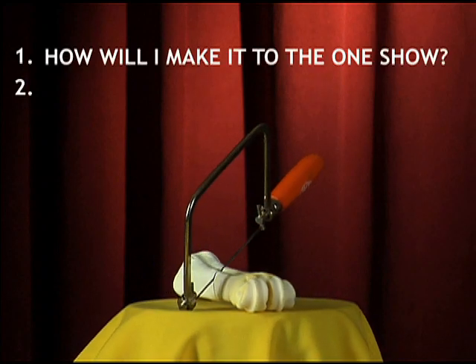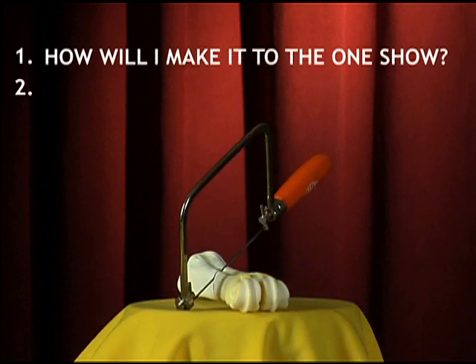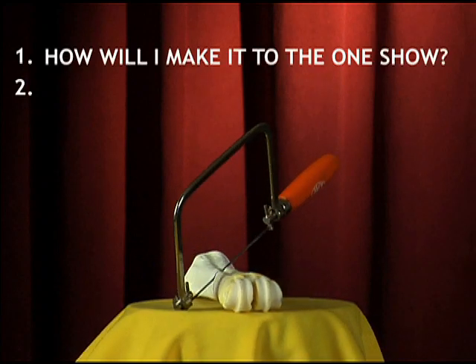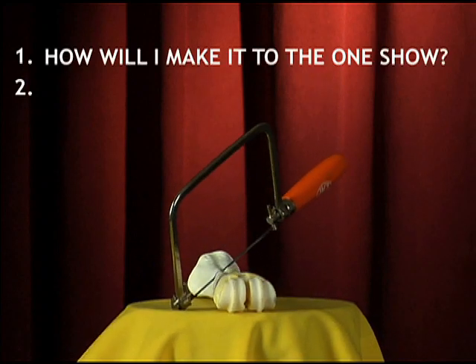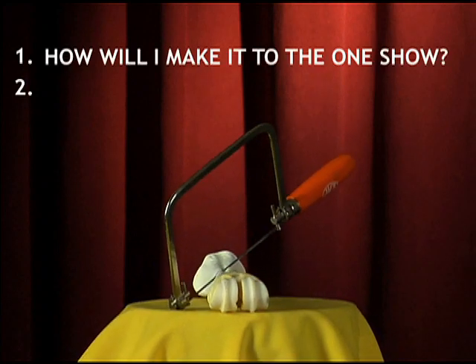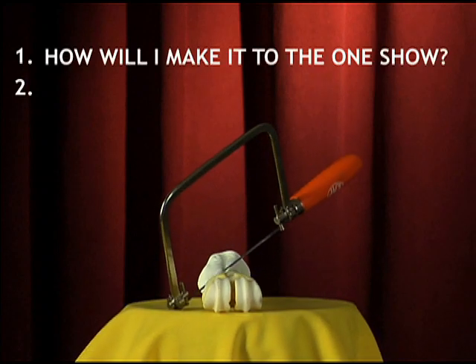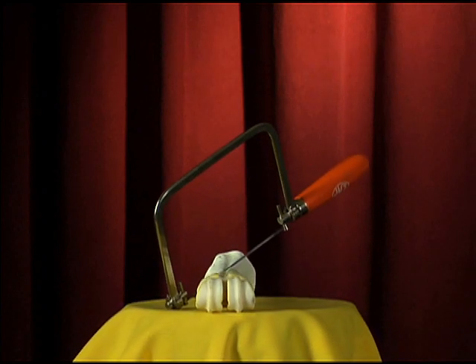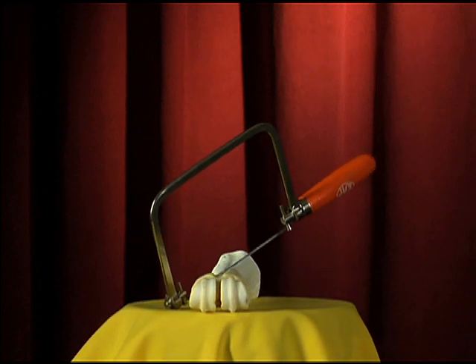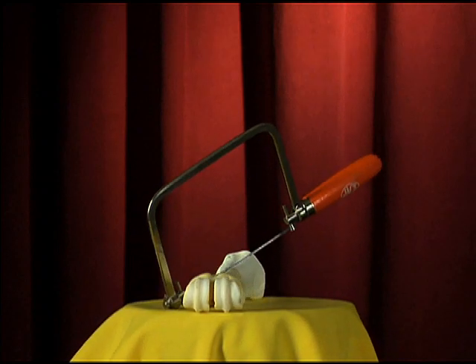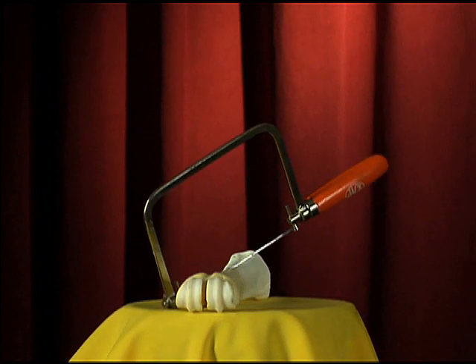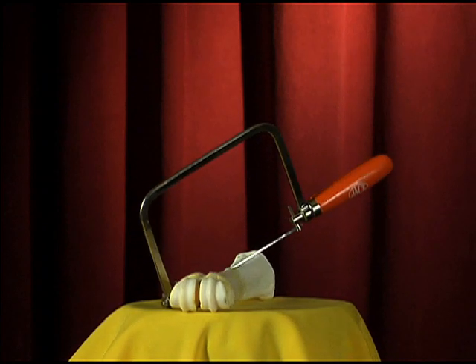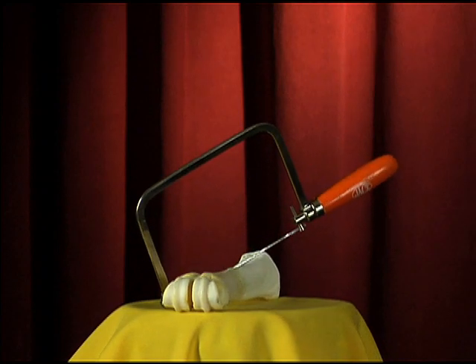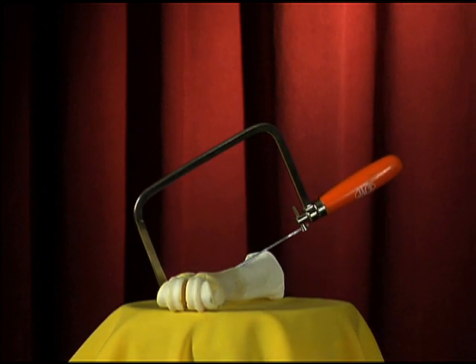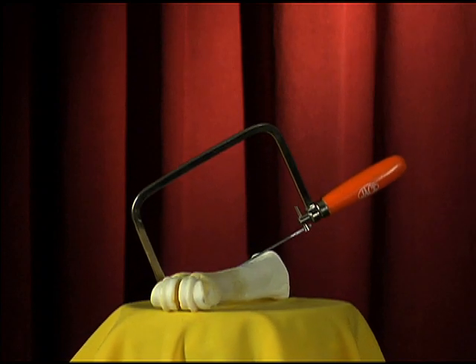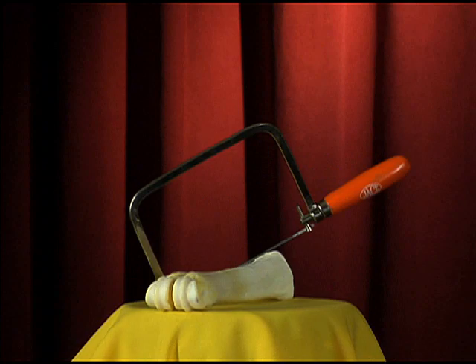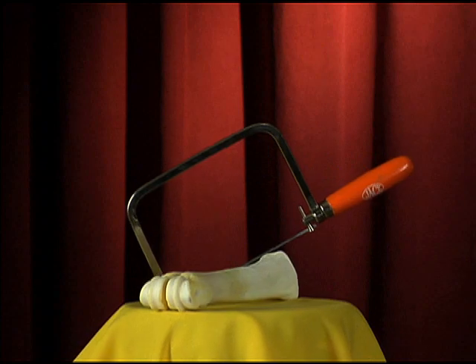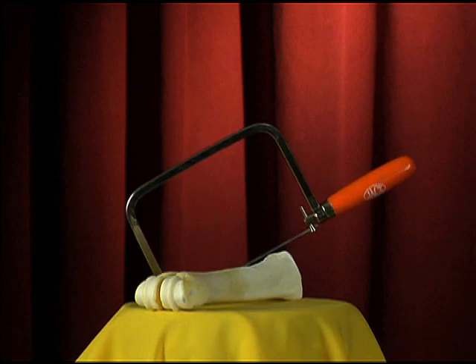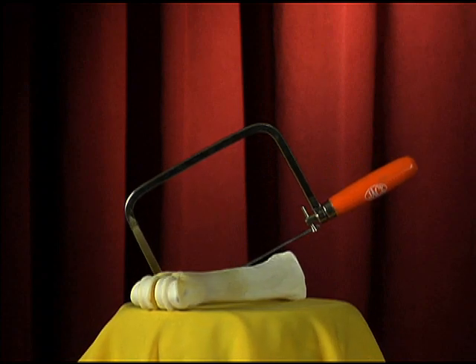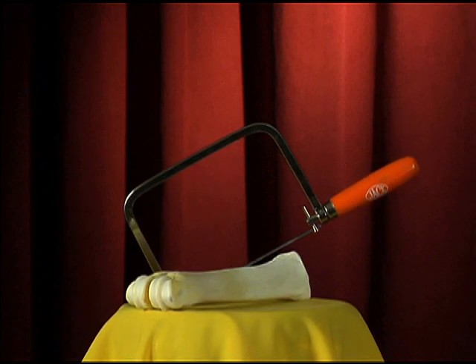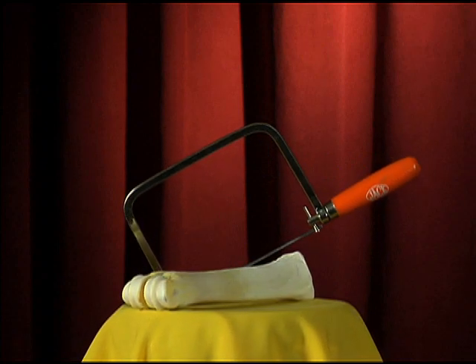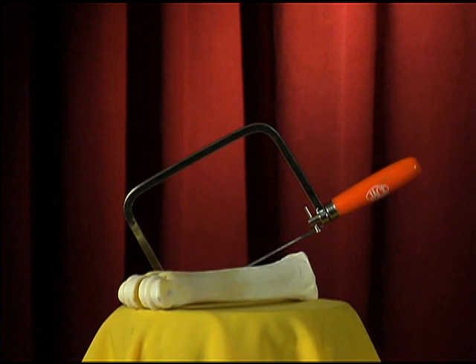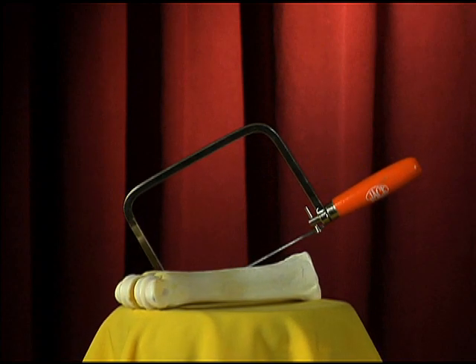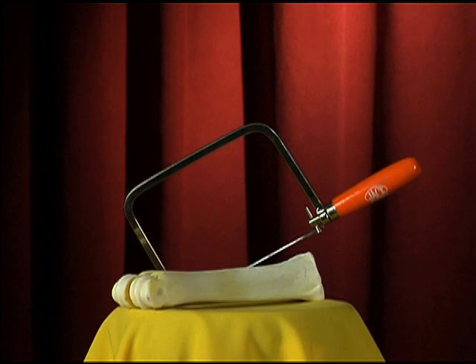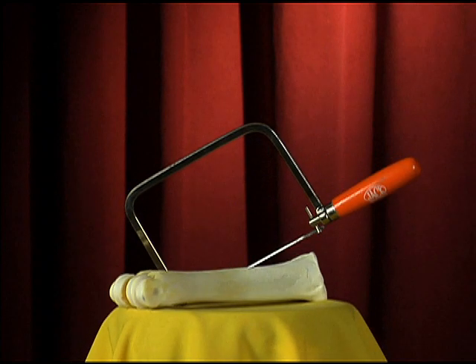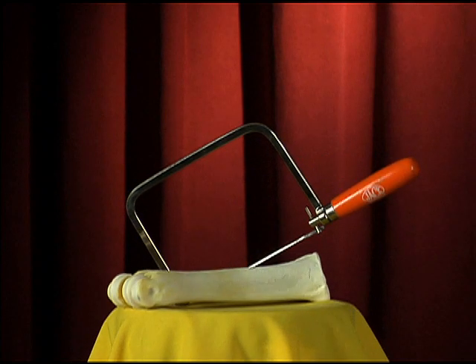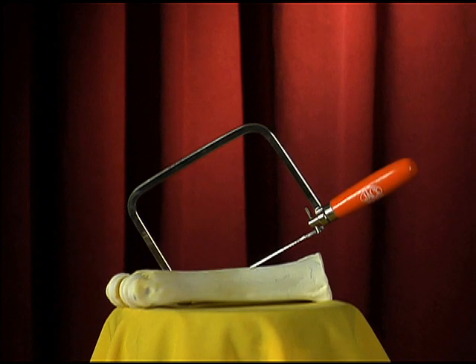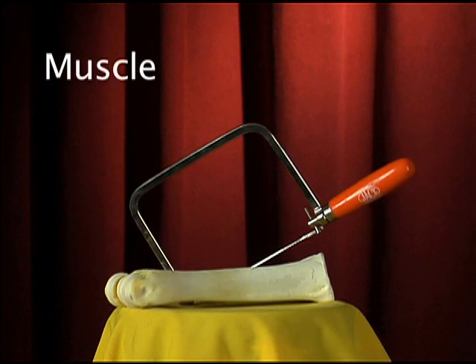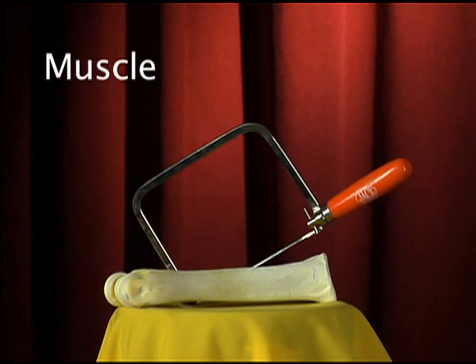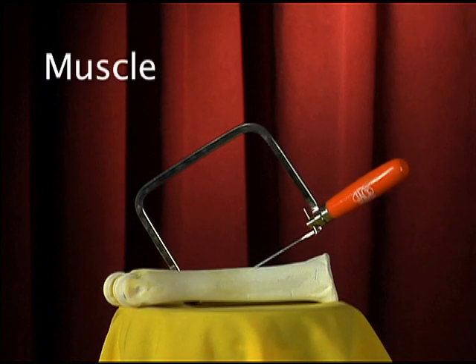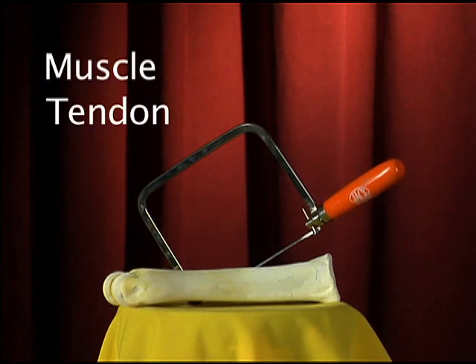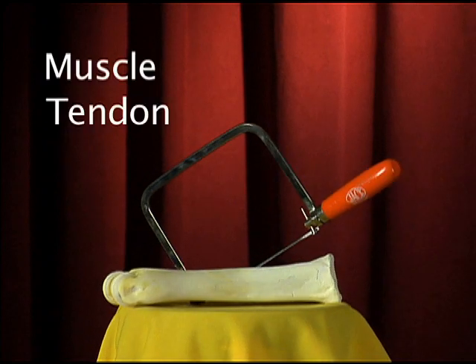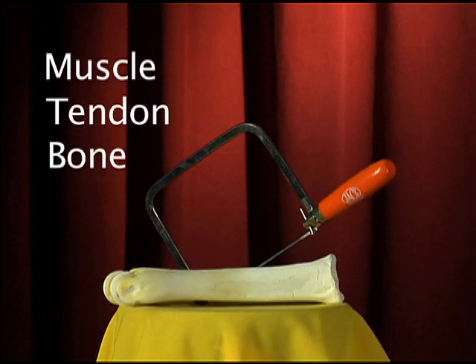Well, with this stainless steel bonesaw, you have your answer. This handcrafted German-engineered saw rips through muscle, tendon, and bone.